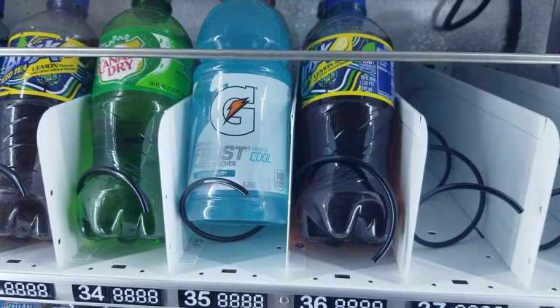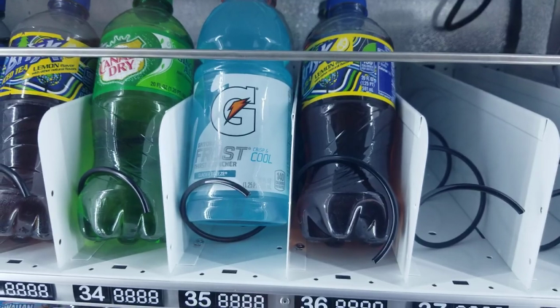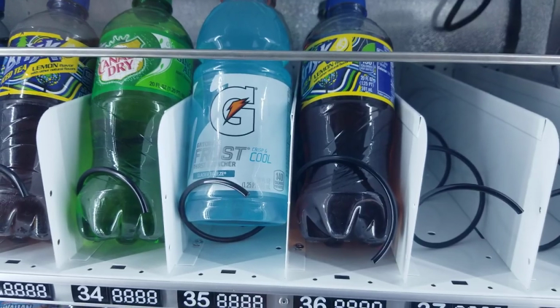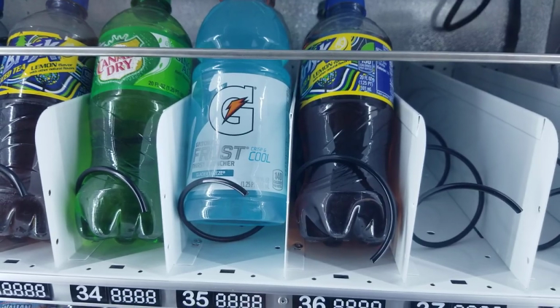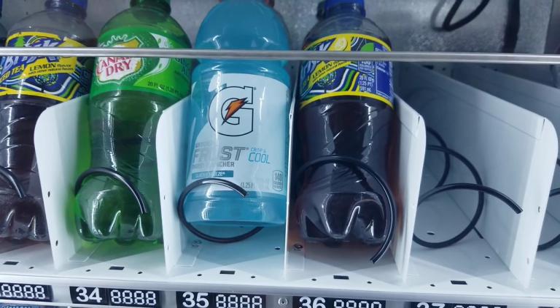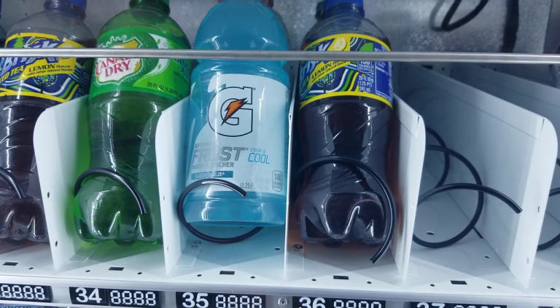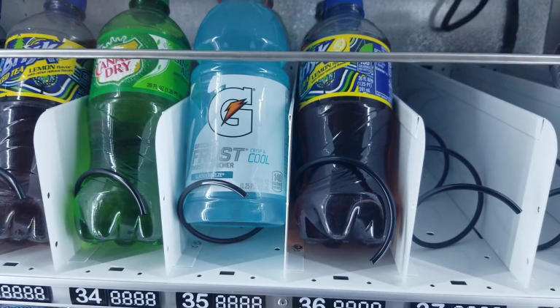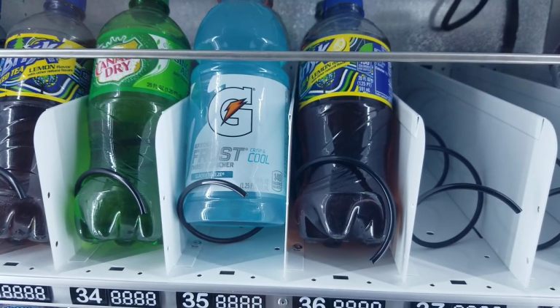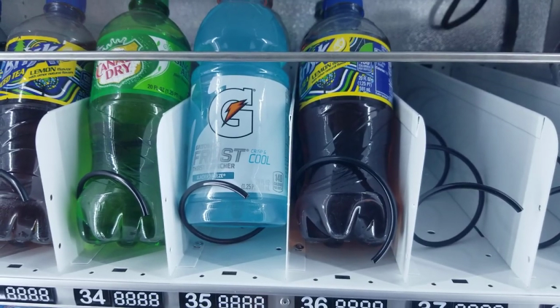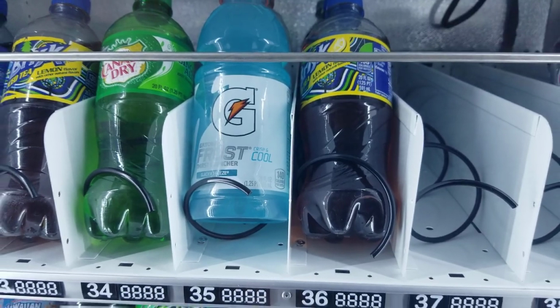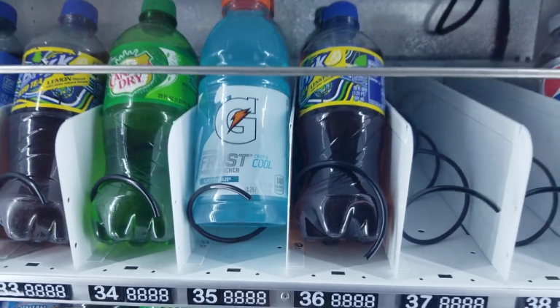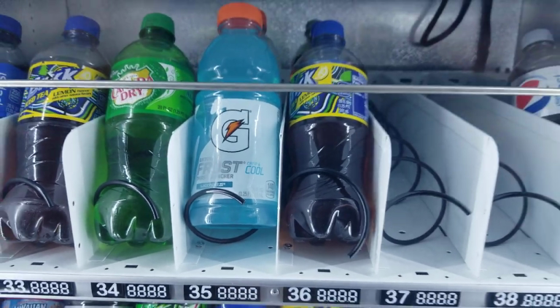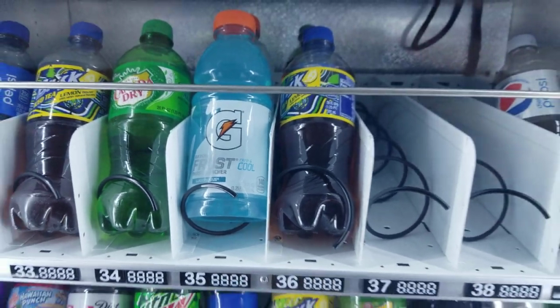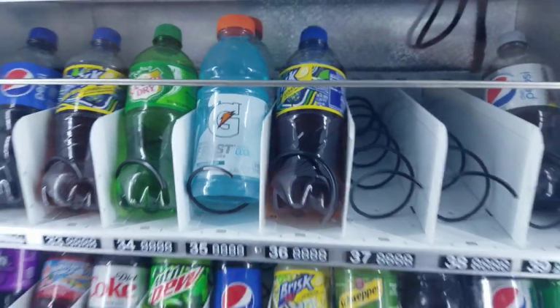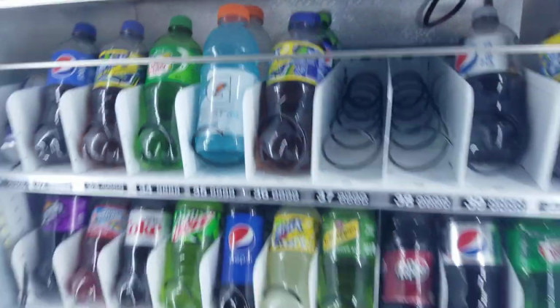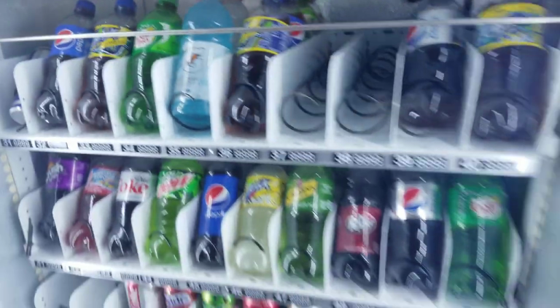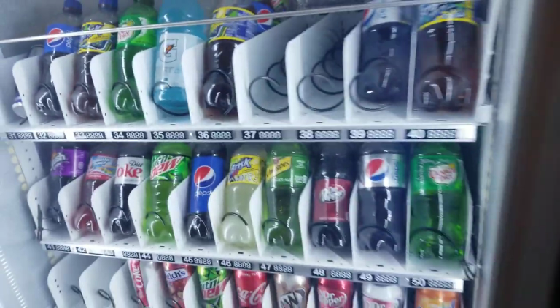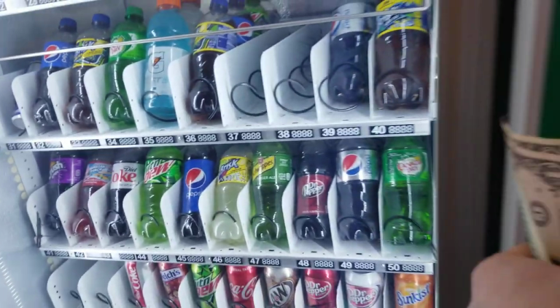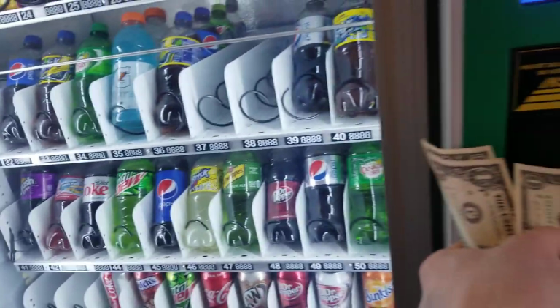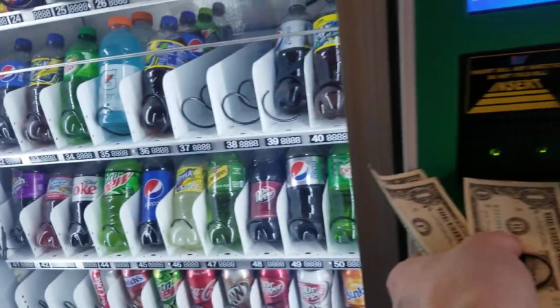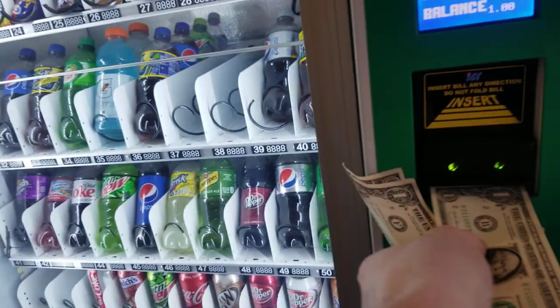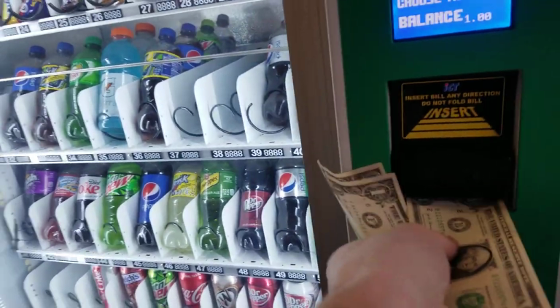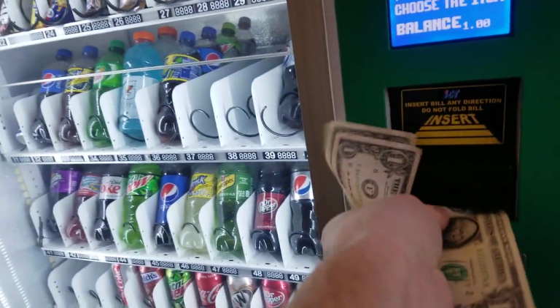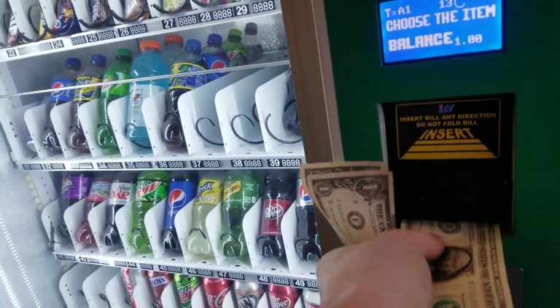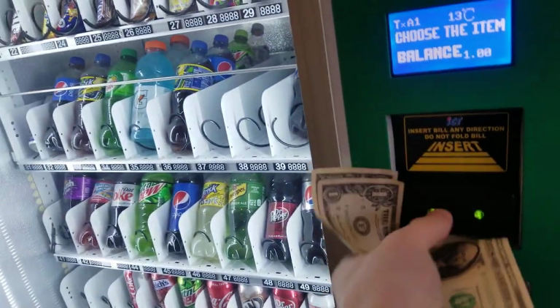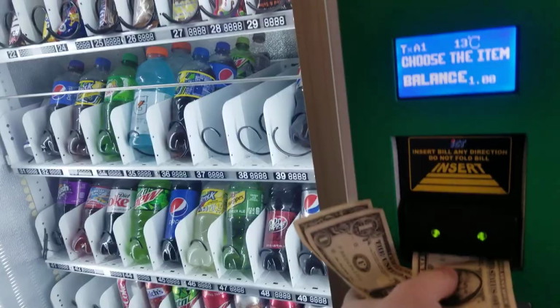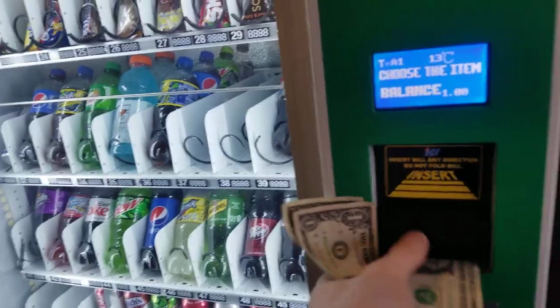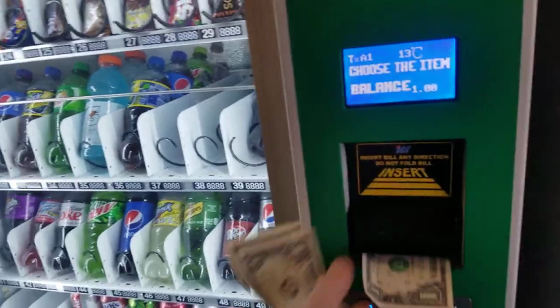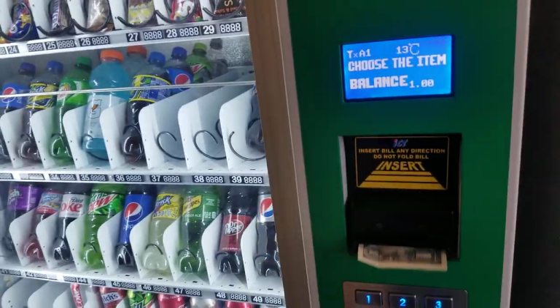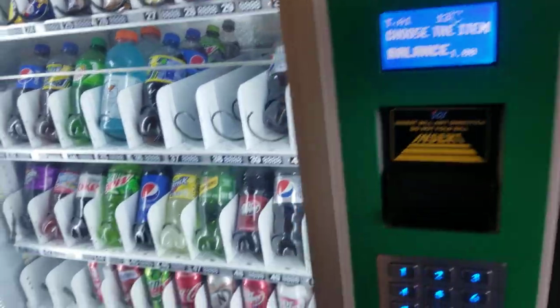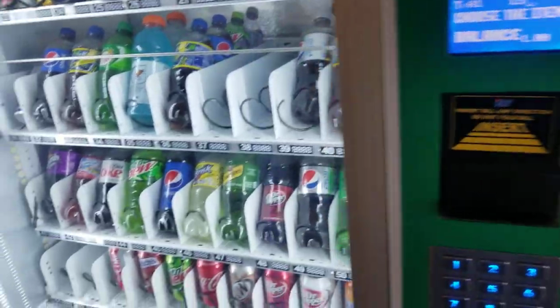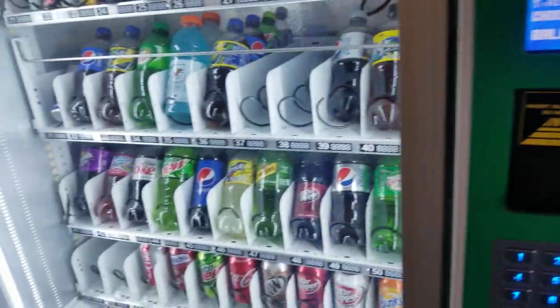You can see there's a 20 ounce Gatorade and a 20 ounce iced tea. Put some money in.